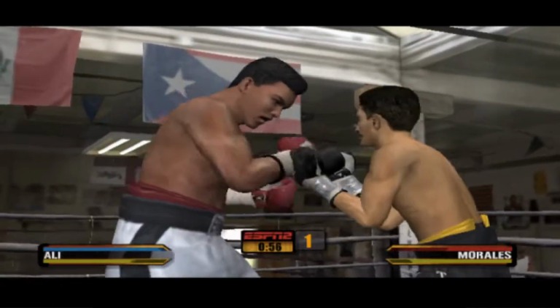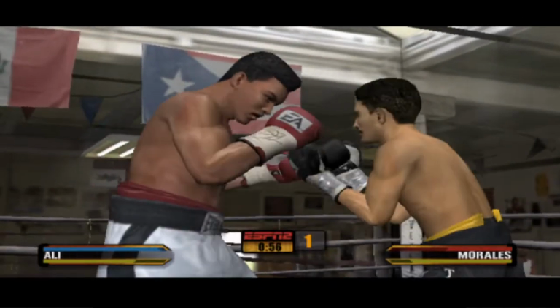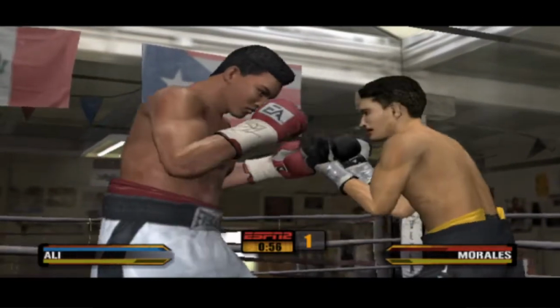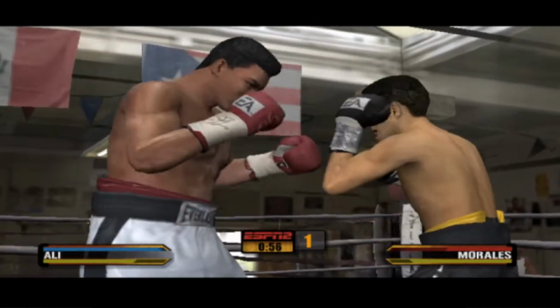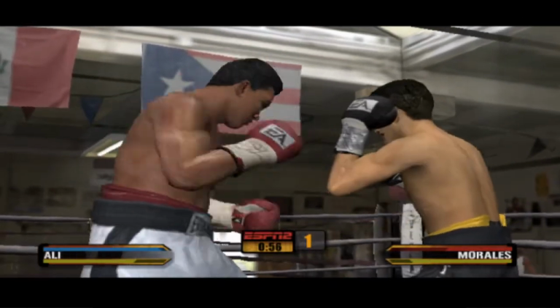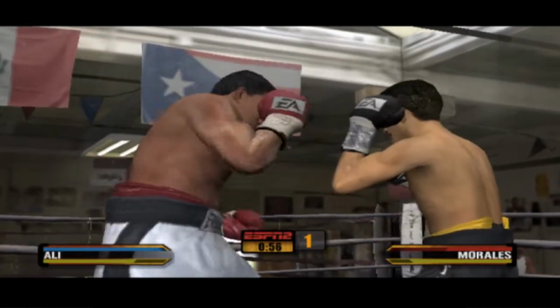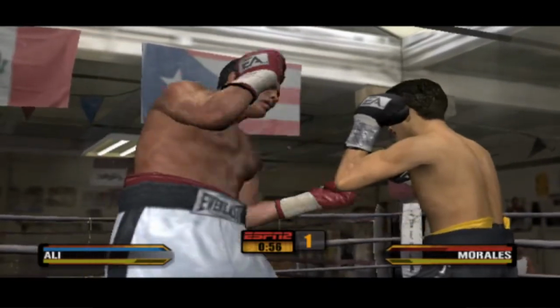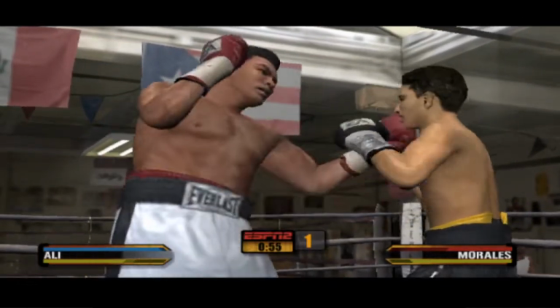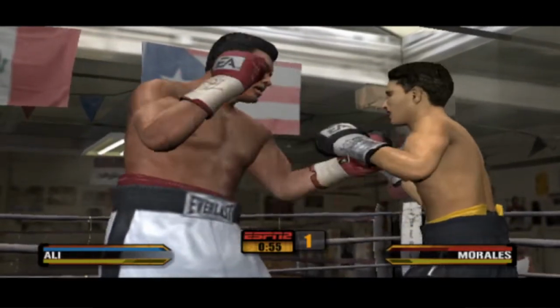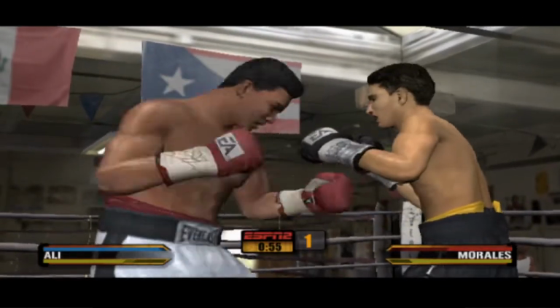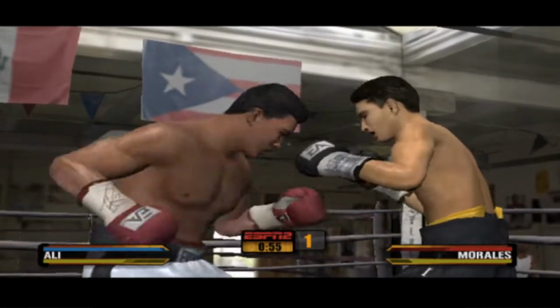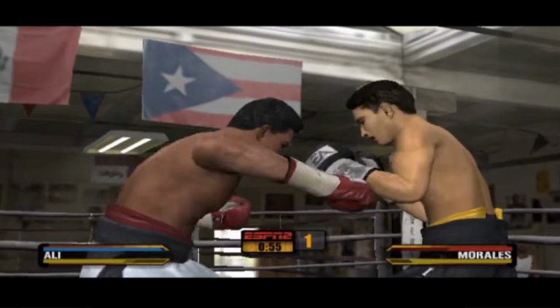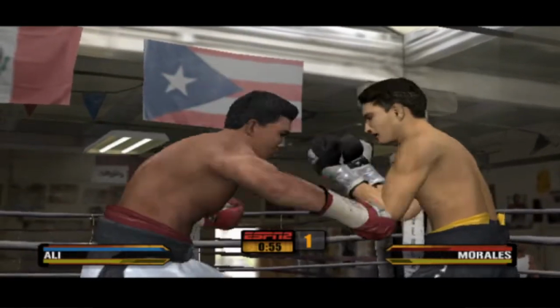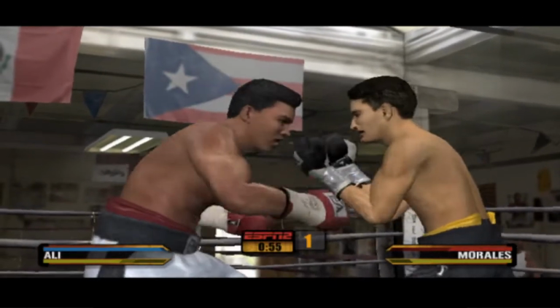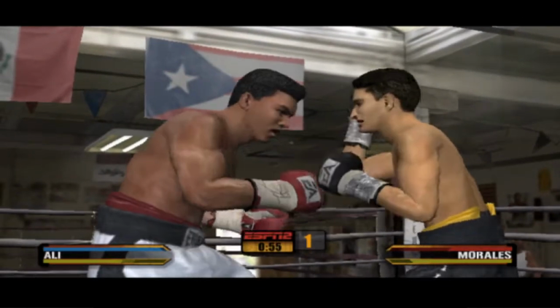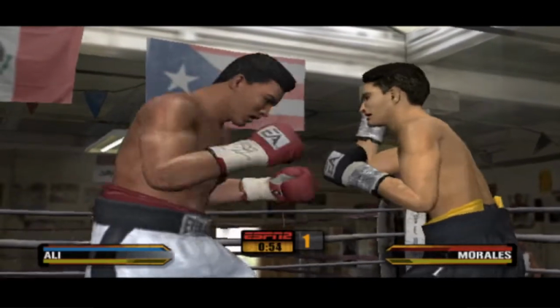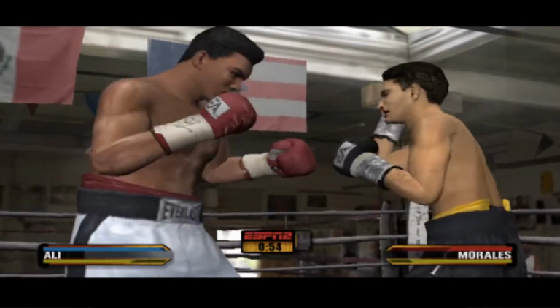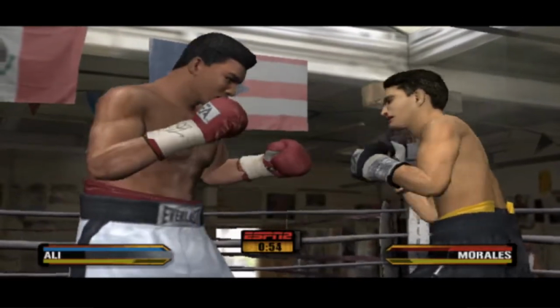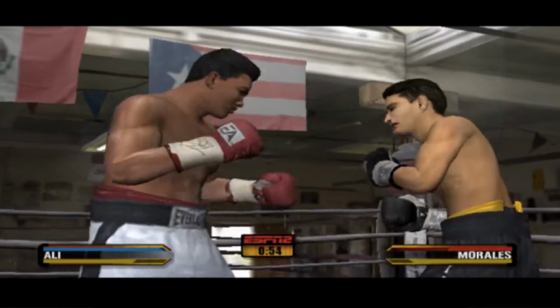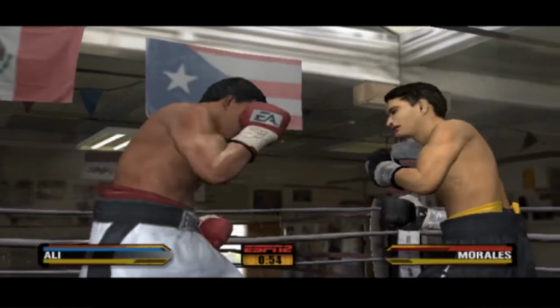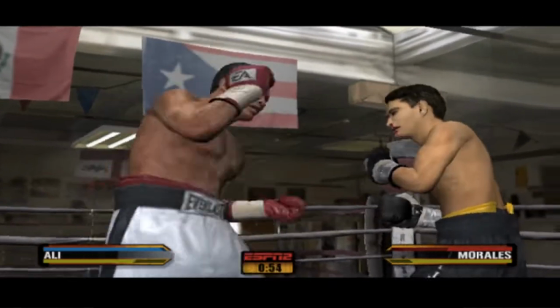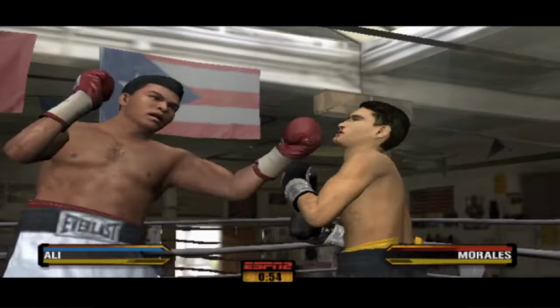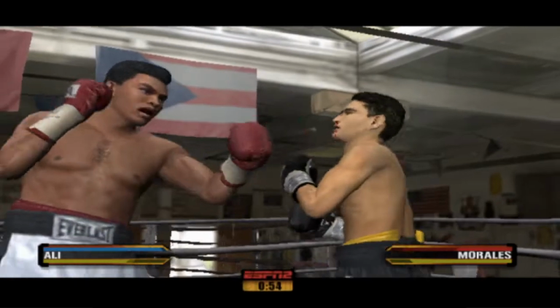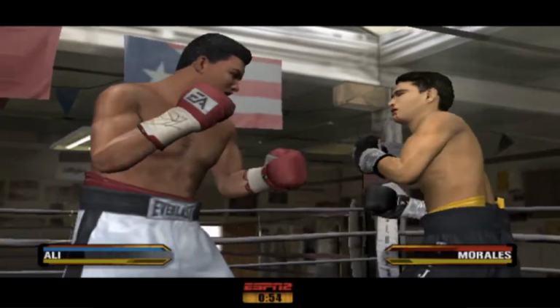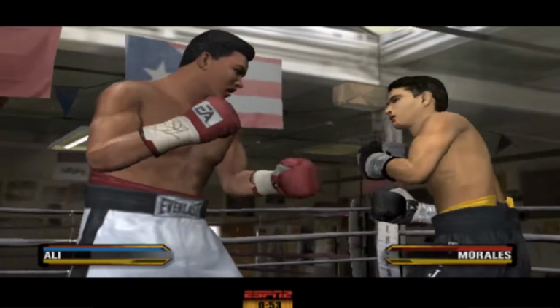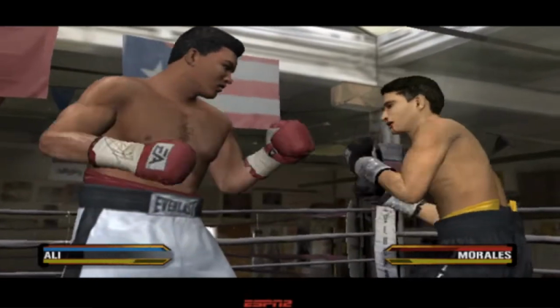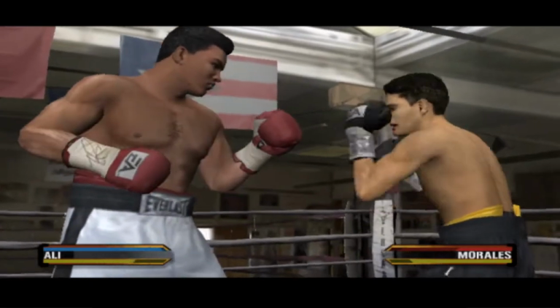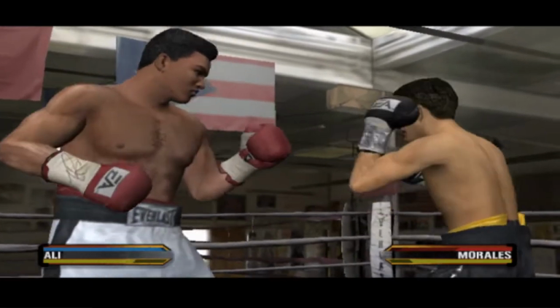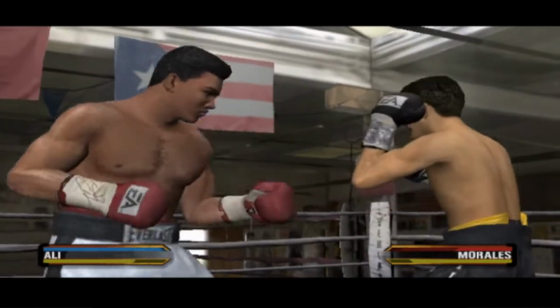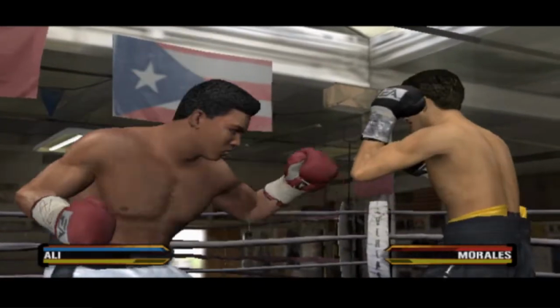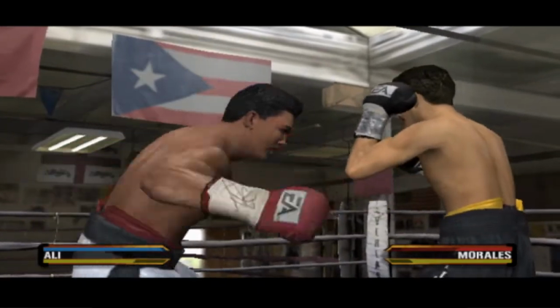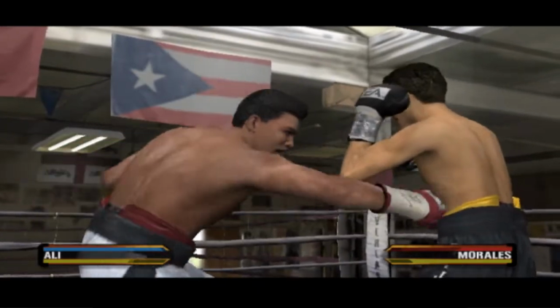Muhammad Ali is putting a two-punch combination together.